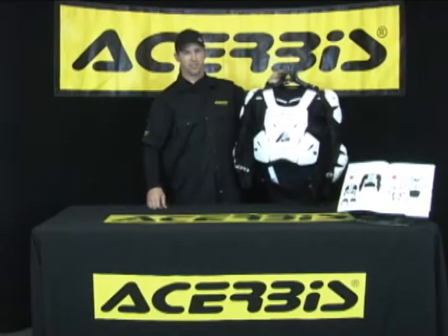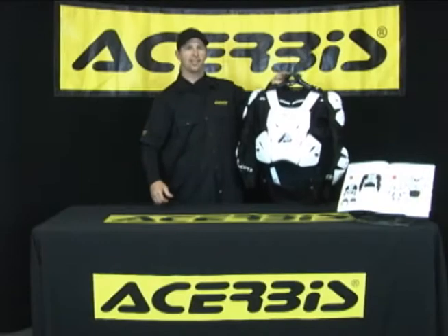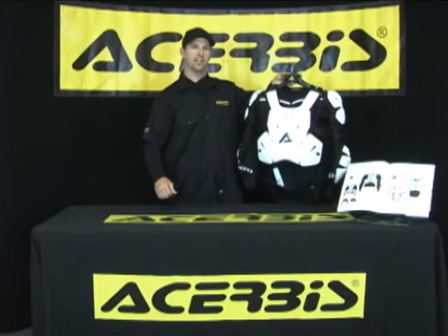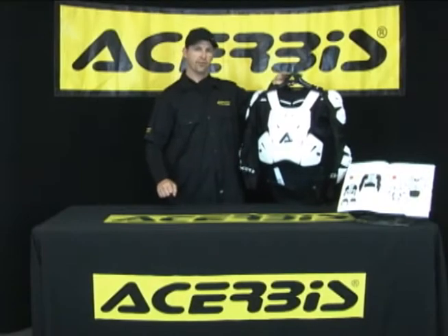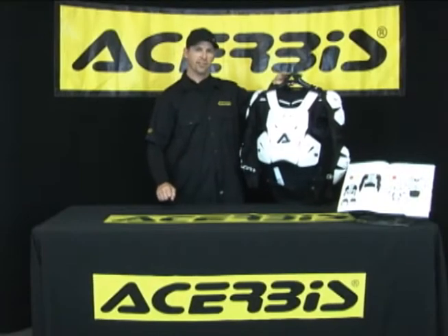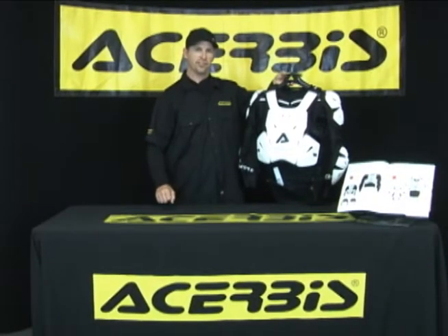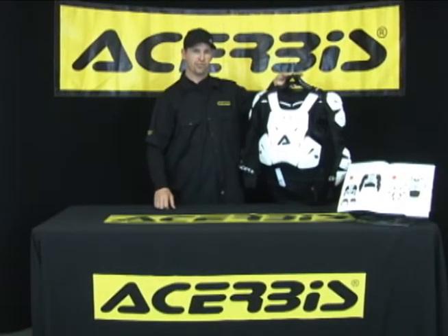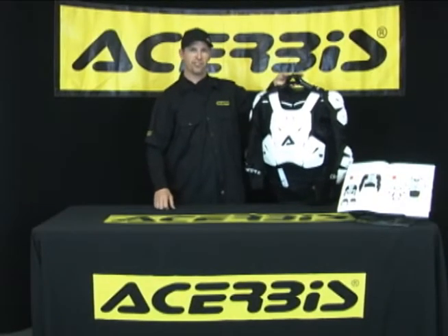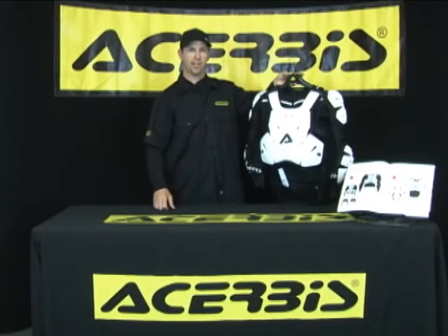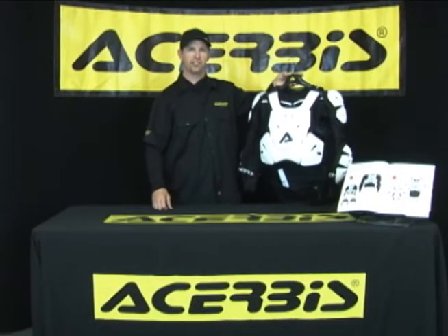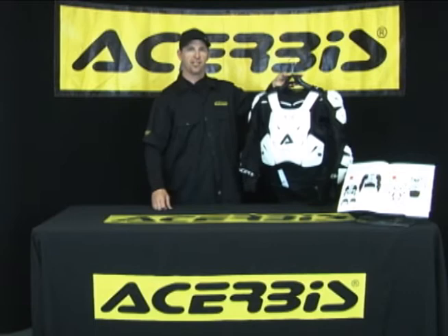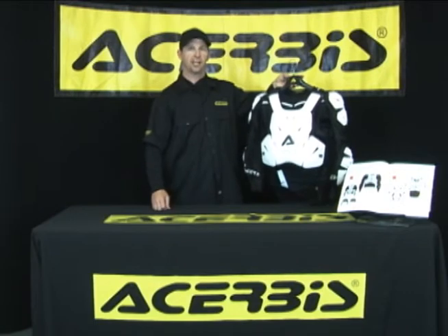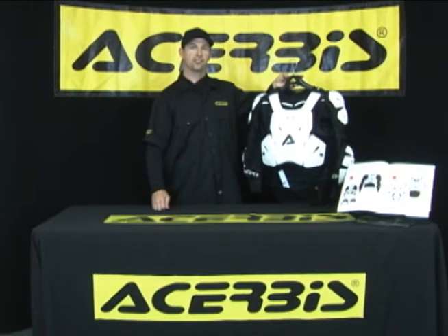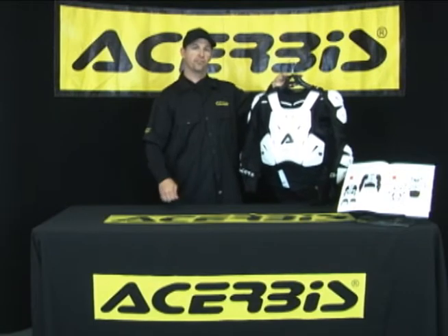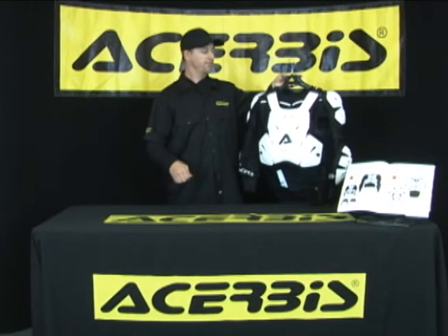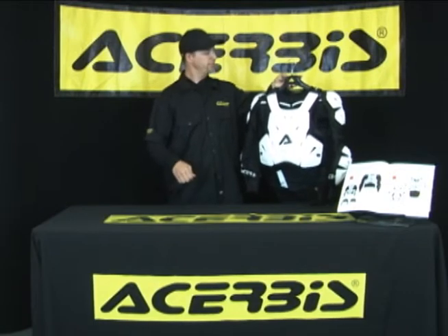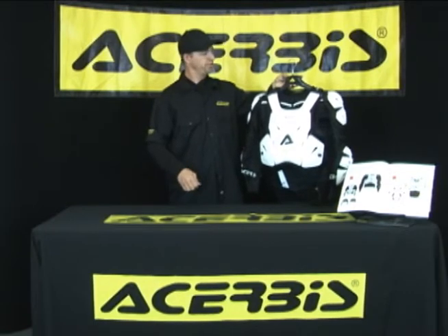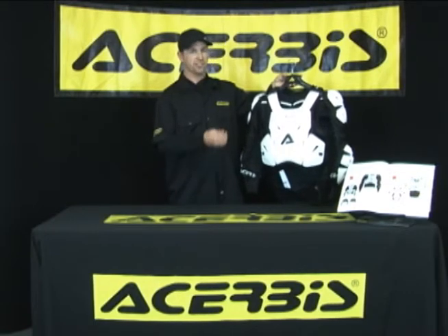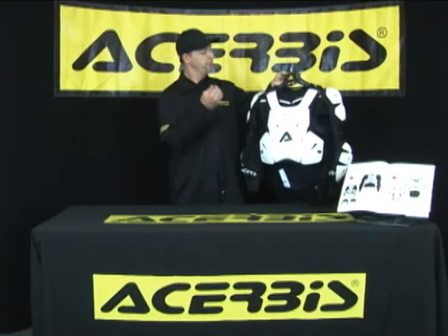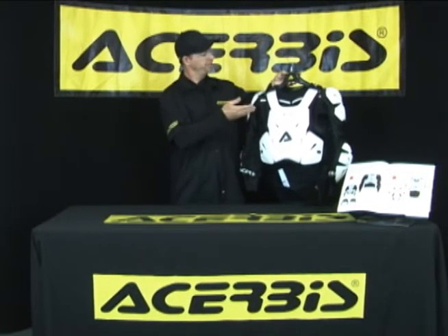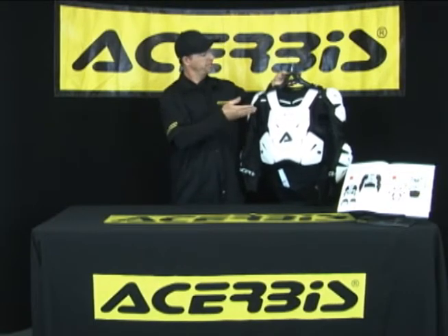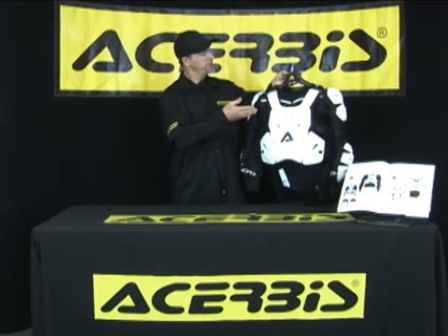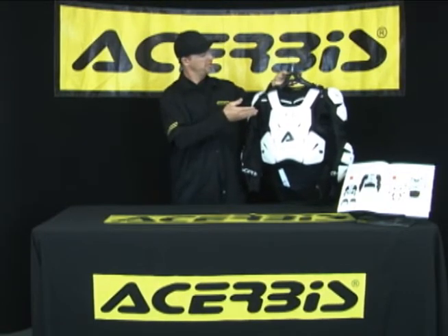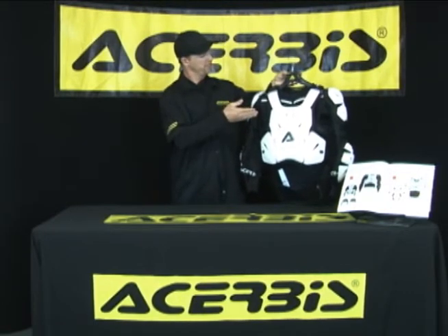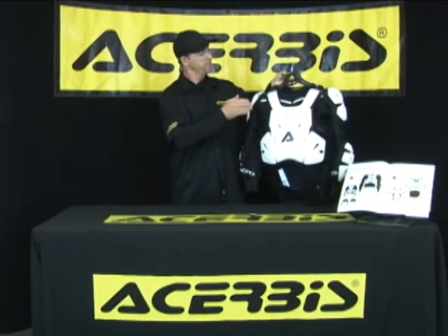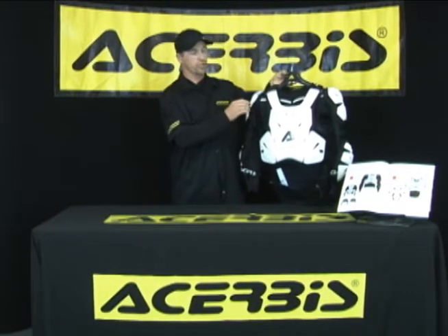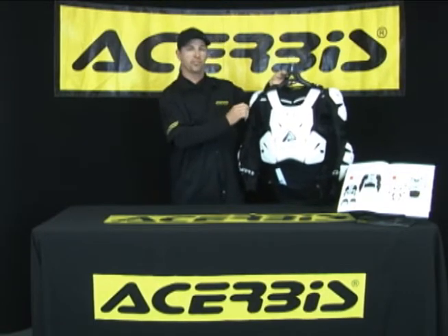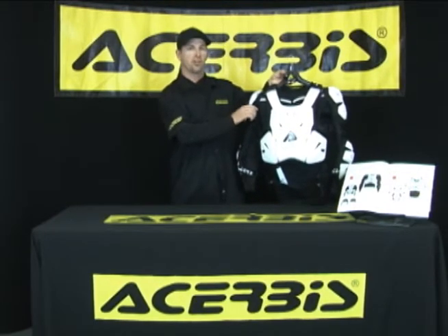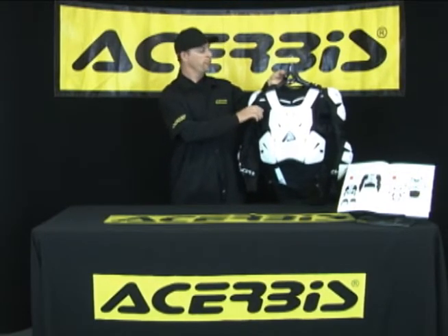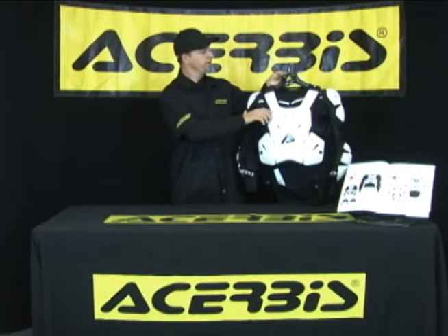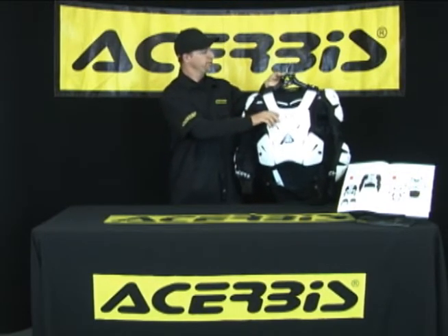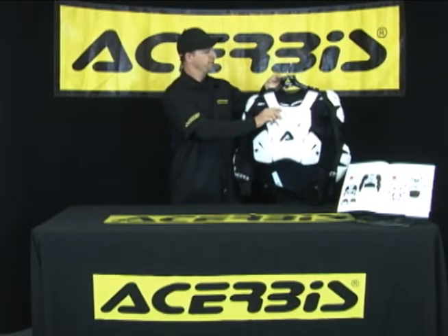Hi, Talon Volan here, a Chirby sales manager. I'd like to show you a few features and benefits and really the technical aspects of the Chirby's full body protector.